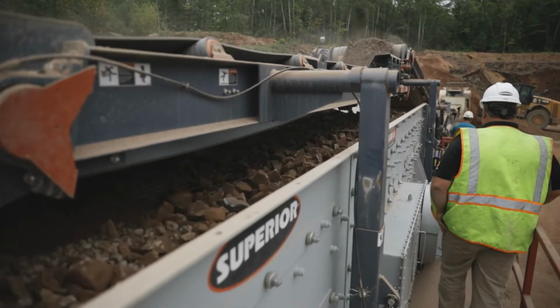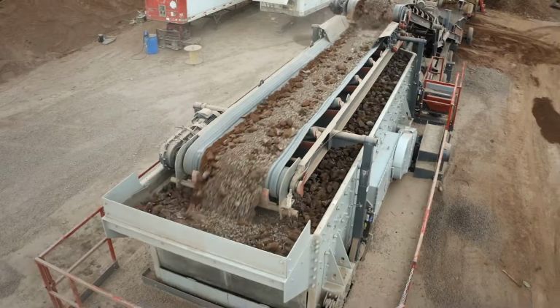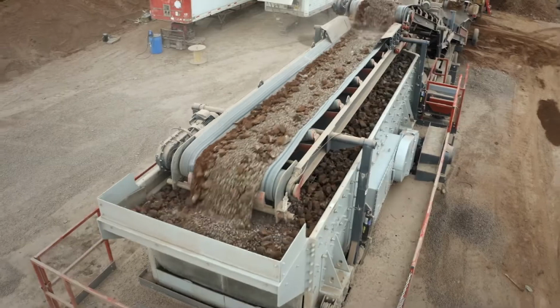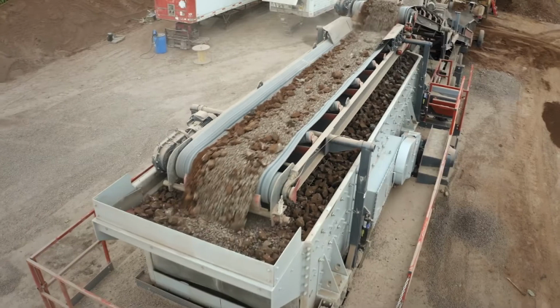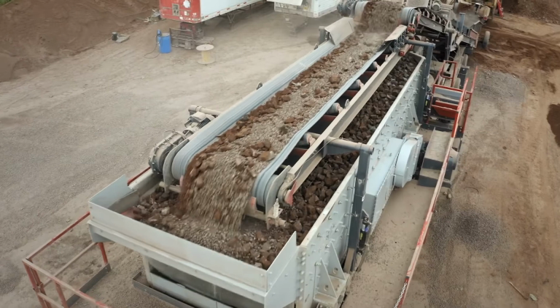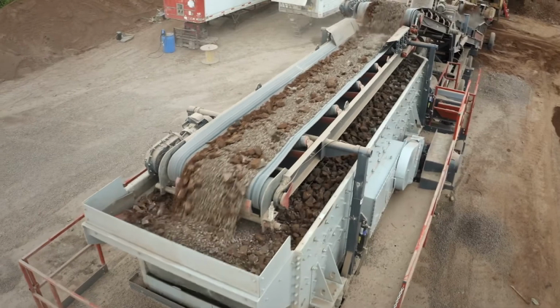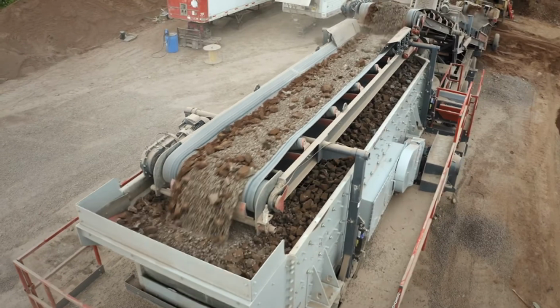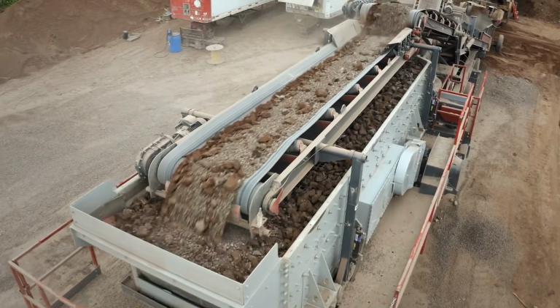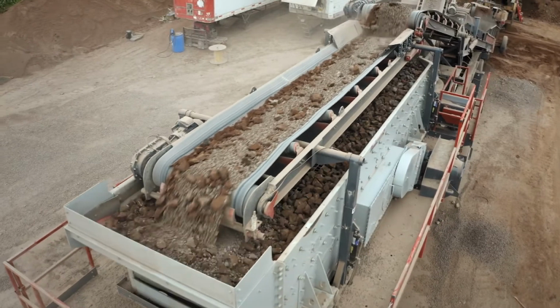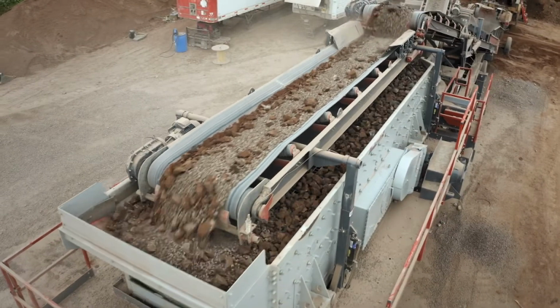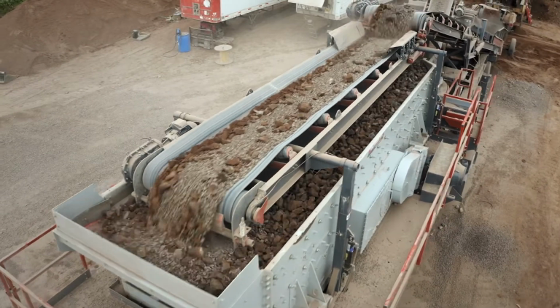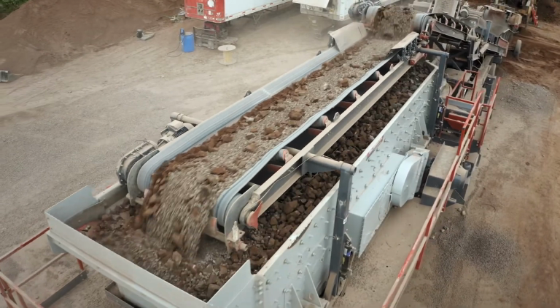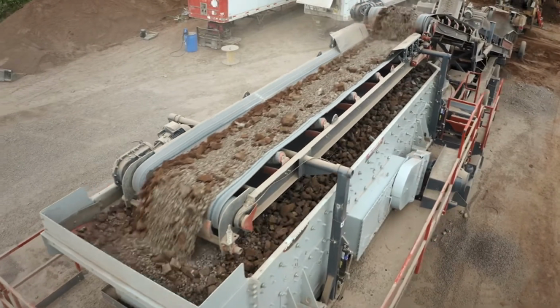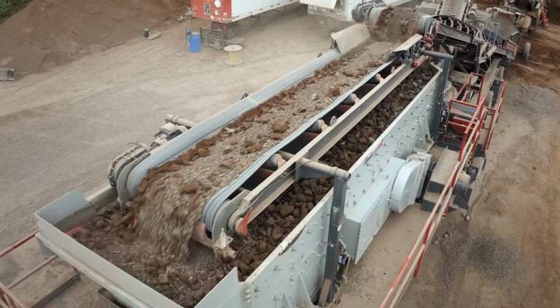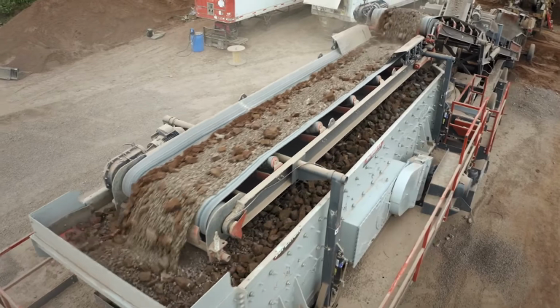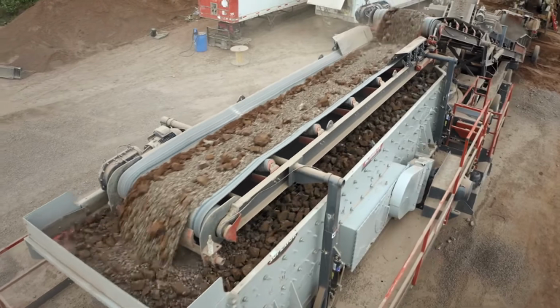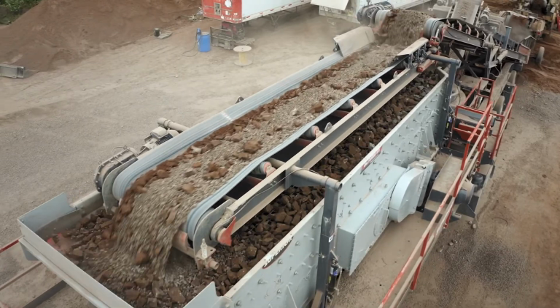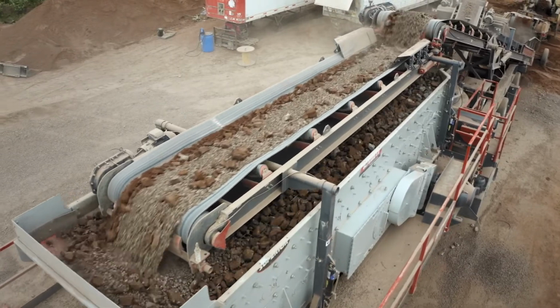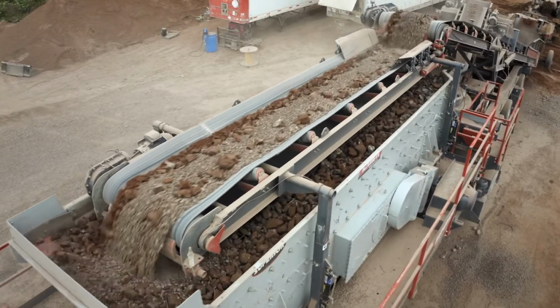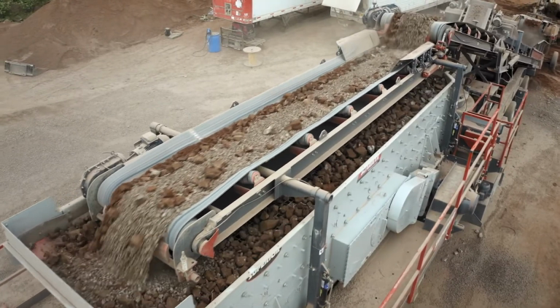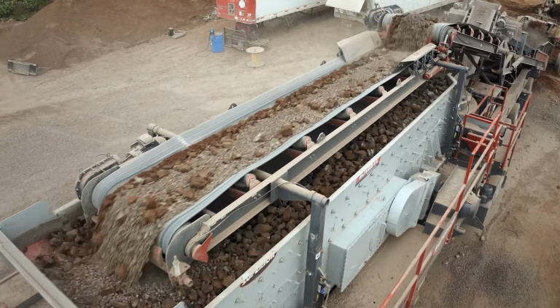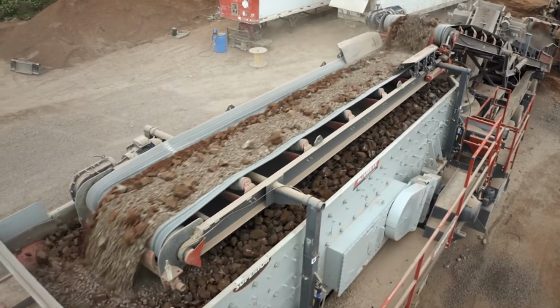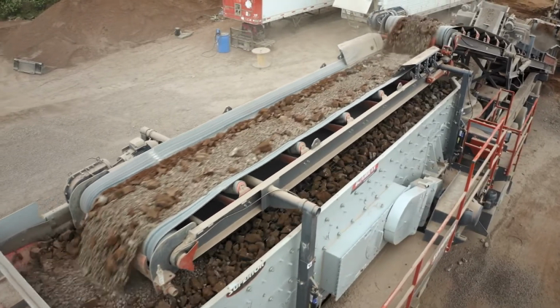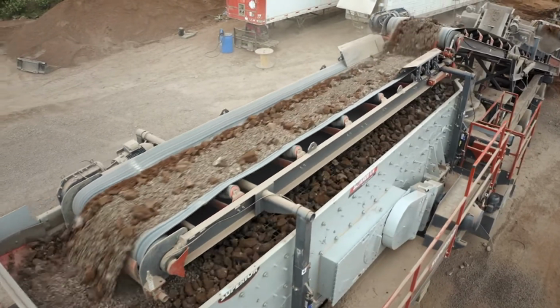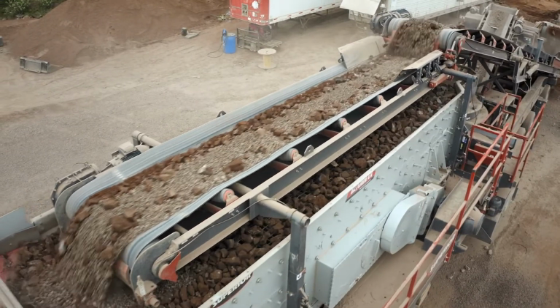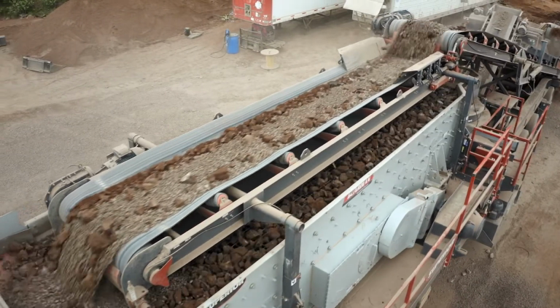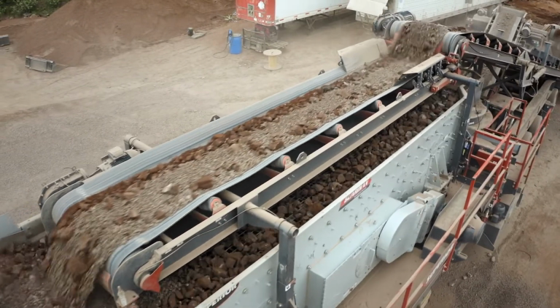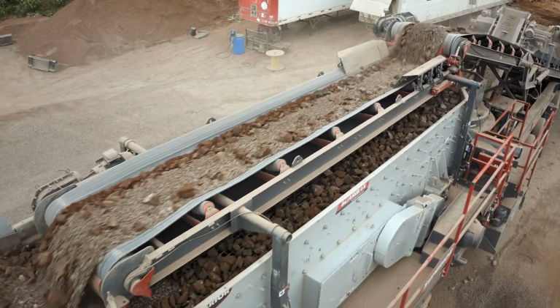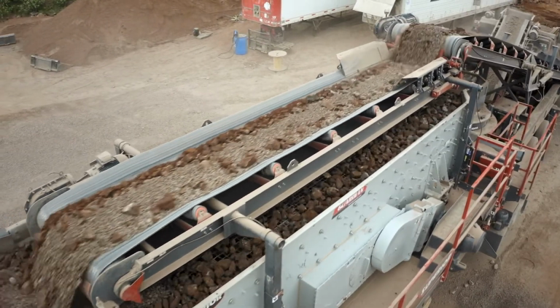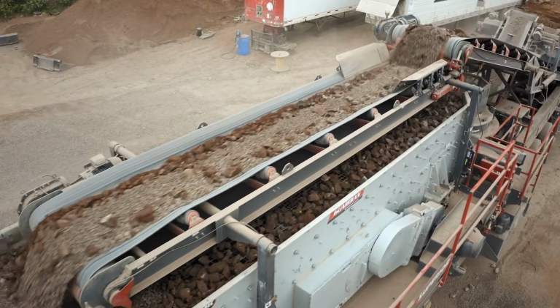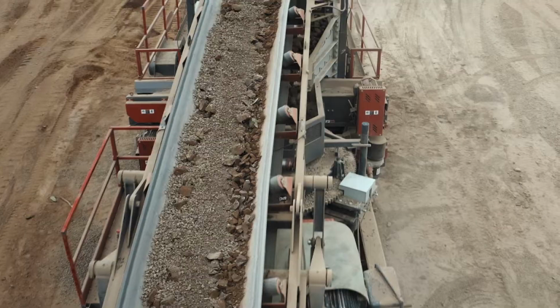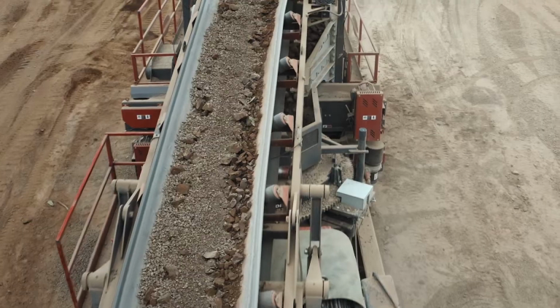This plant also comes with the run-on jacks and a hydraulic package for fast setup and teardown times.